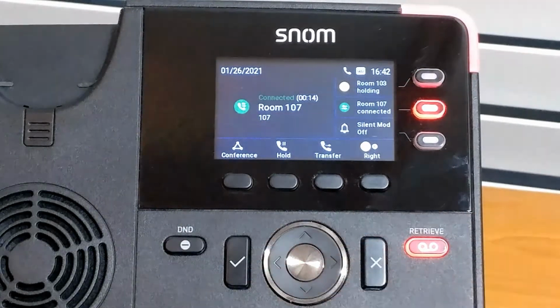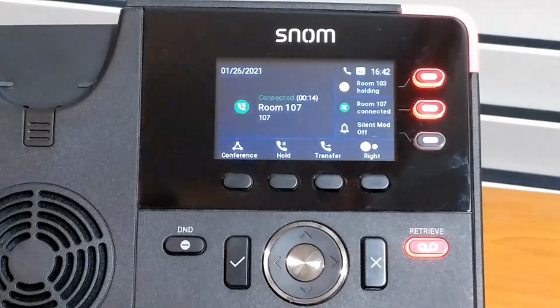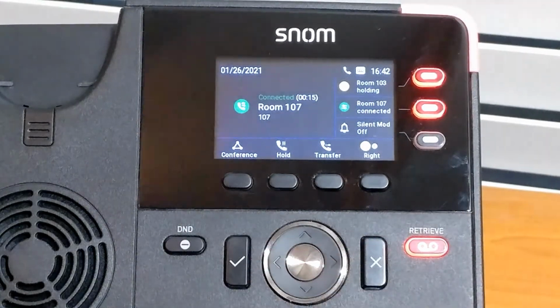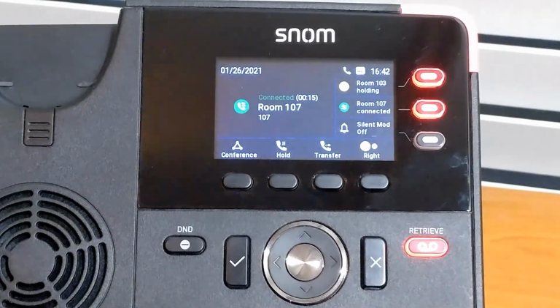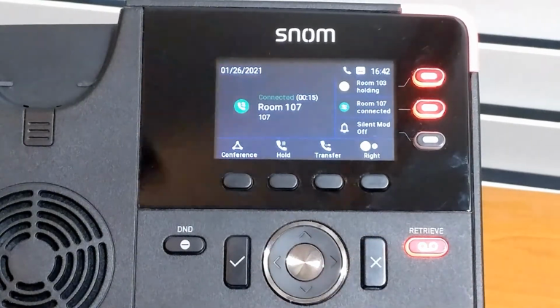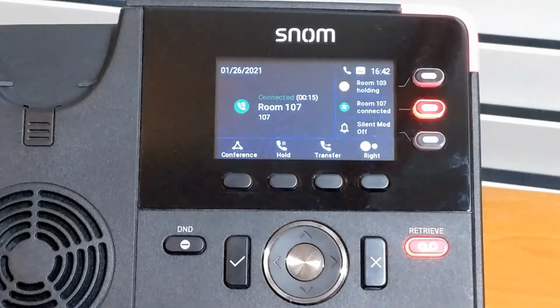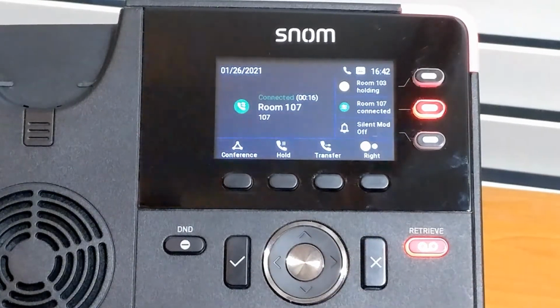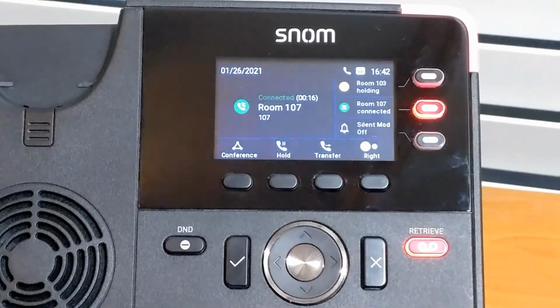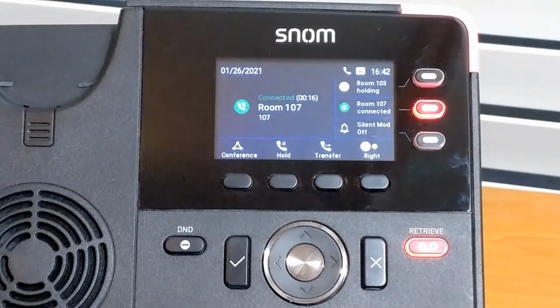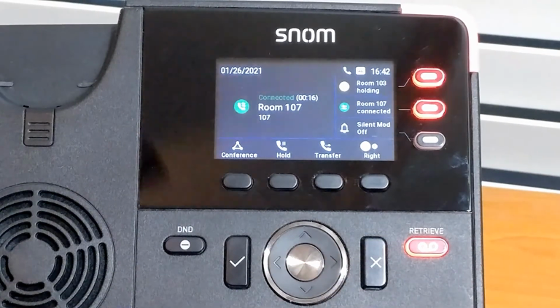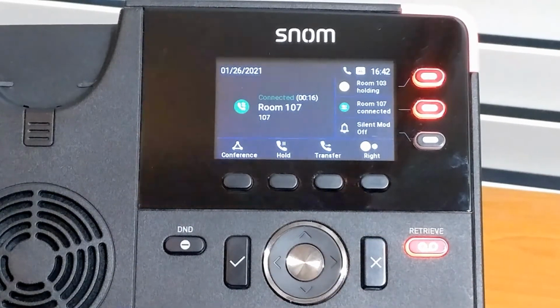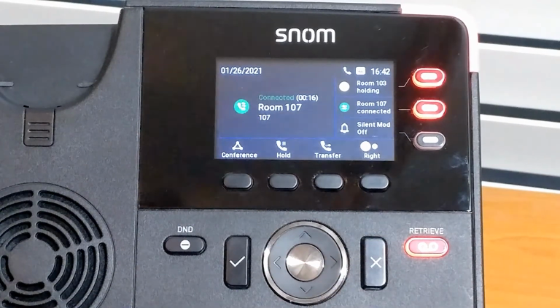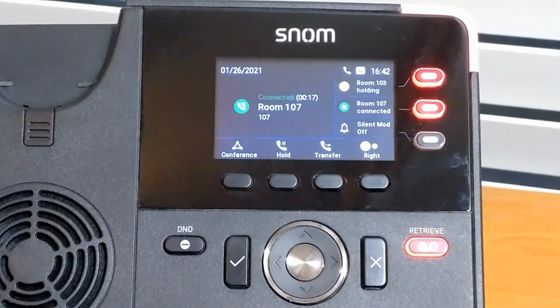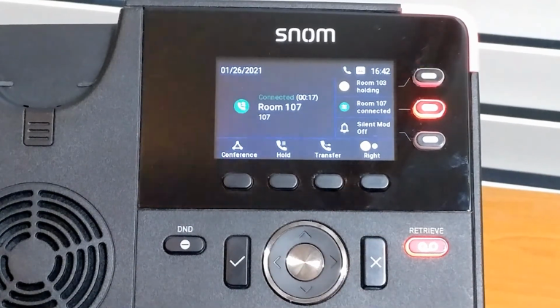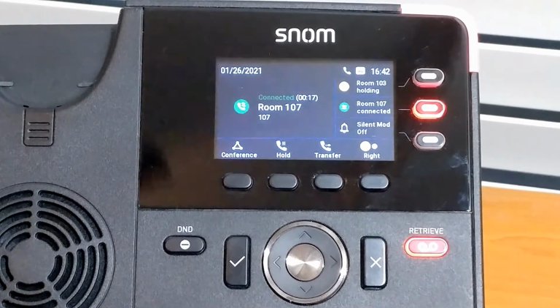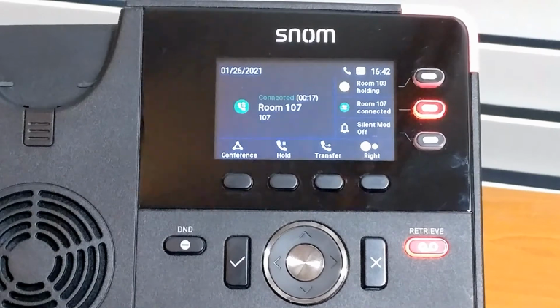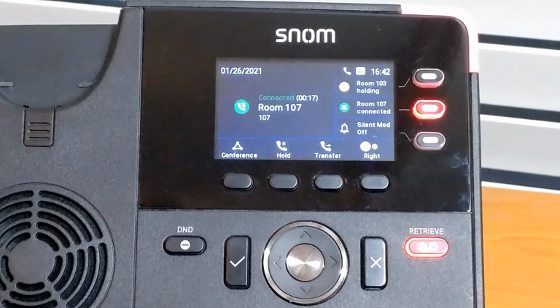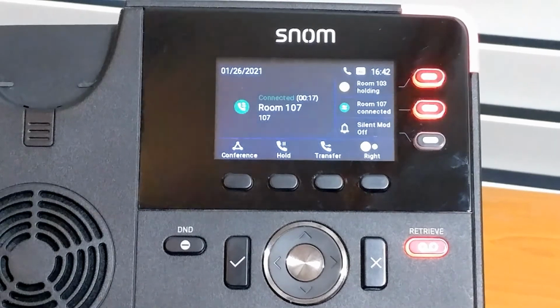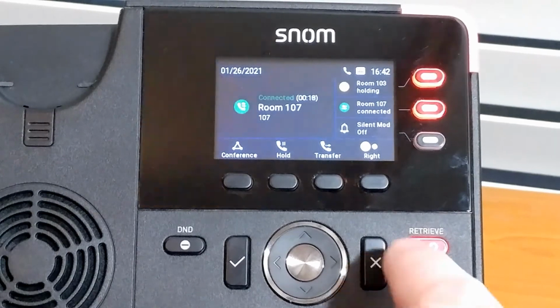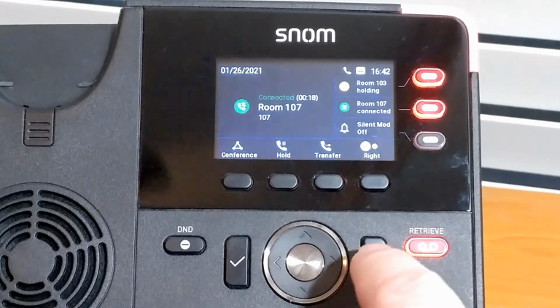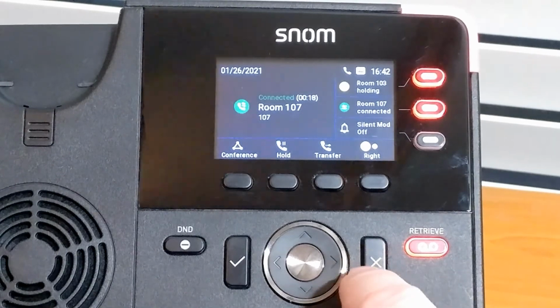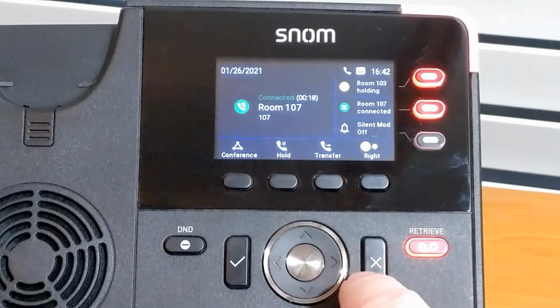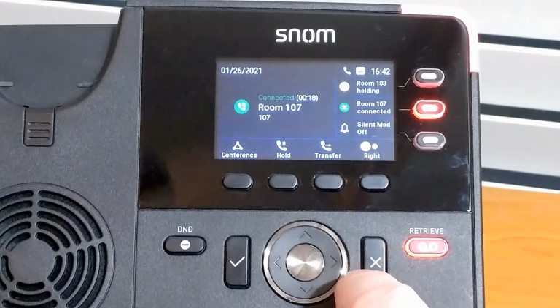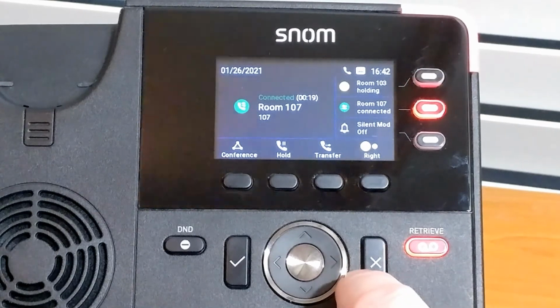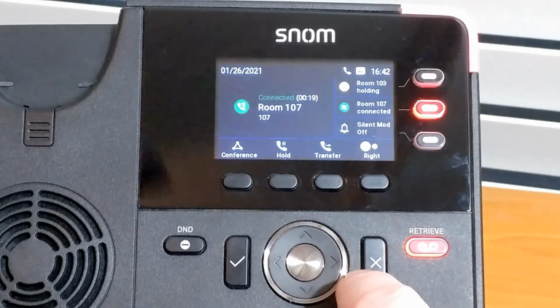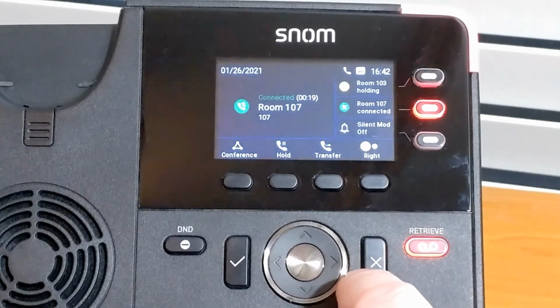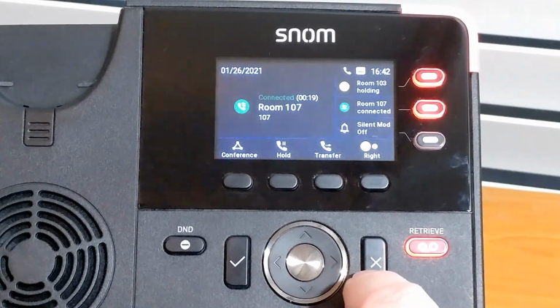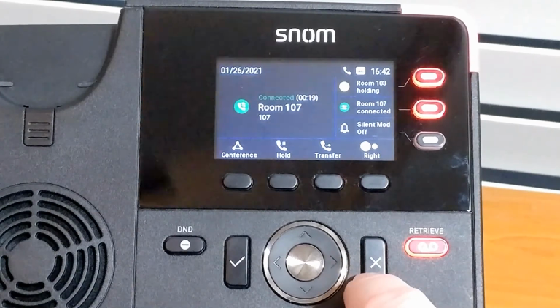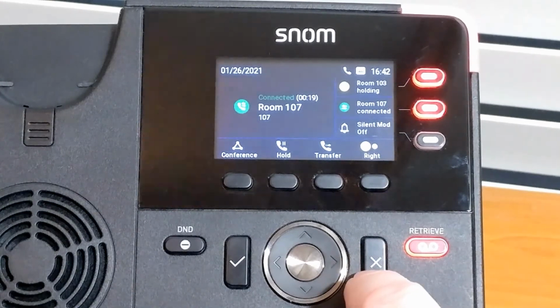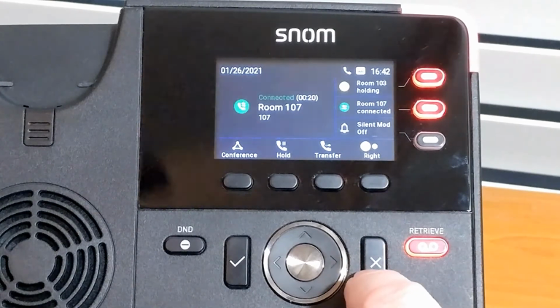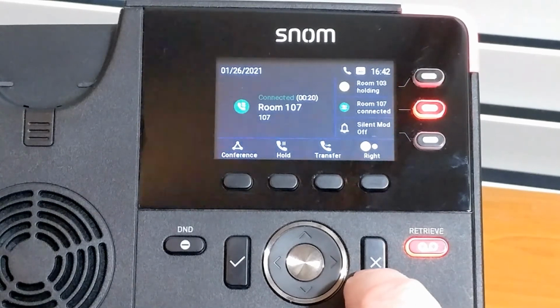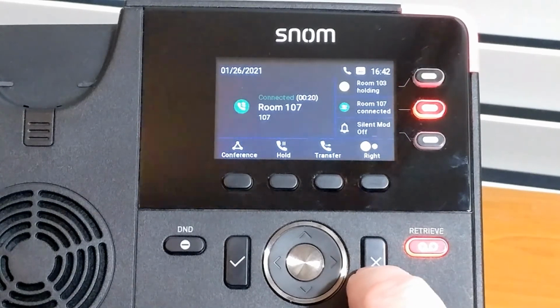And that's how call waiting works on the Snom D700 Series phones. Thanks, and have a great day.